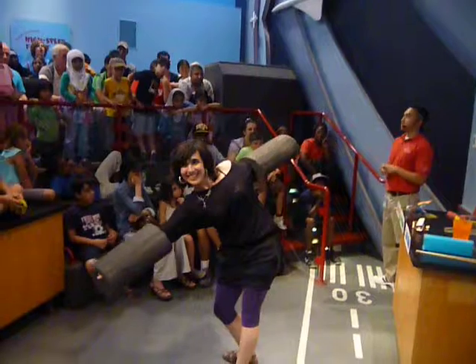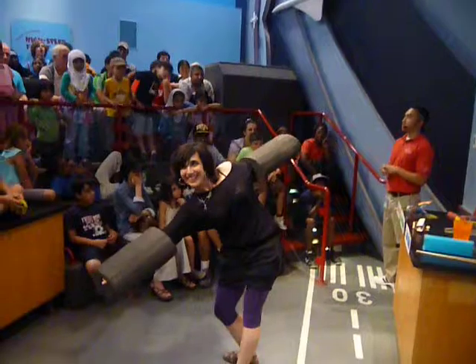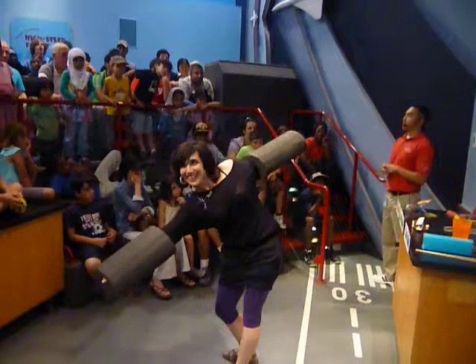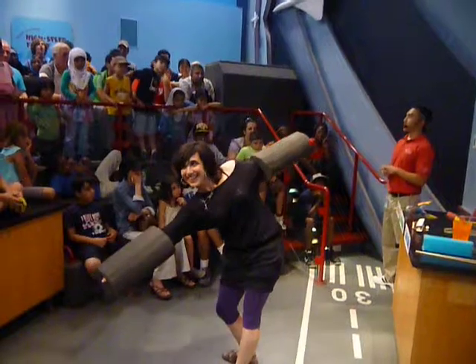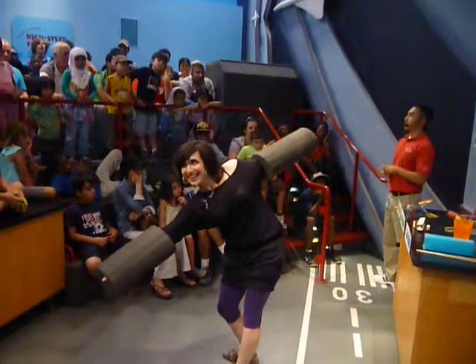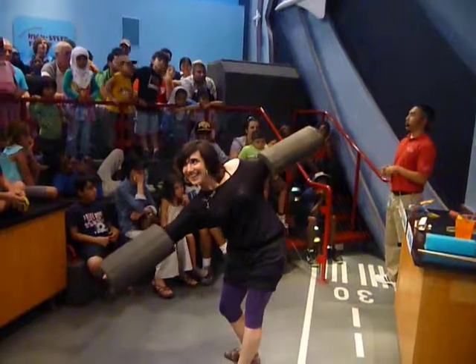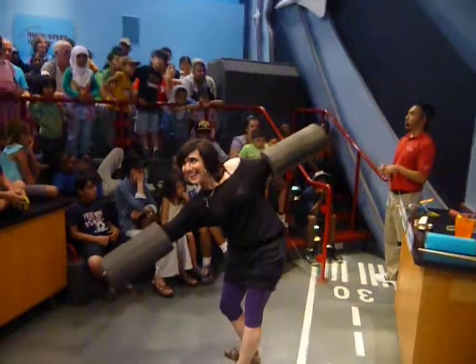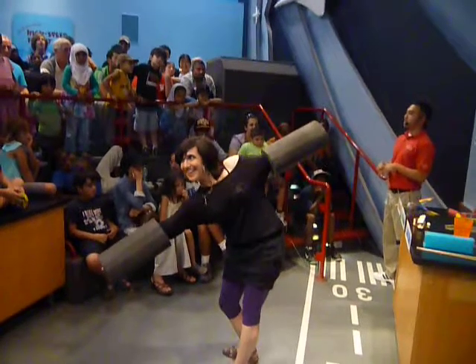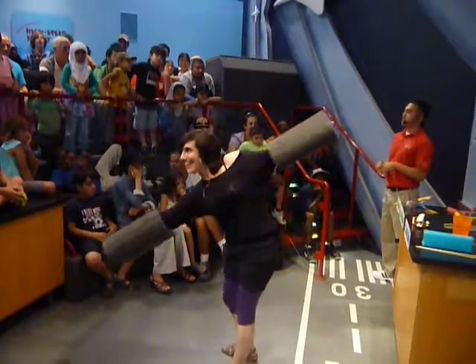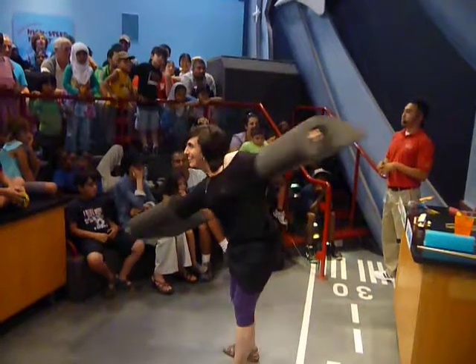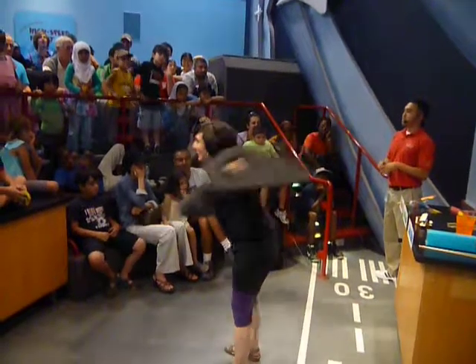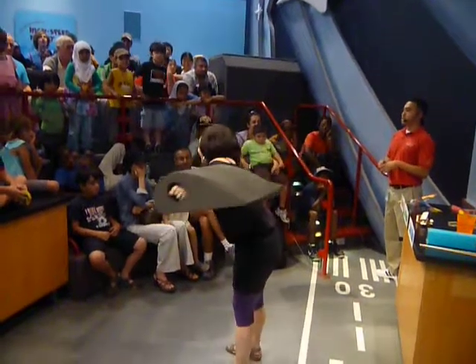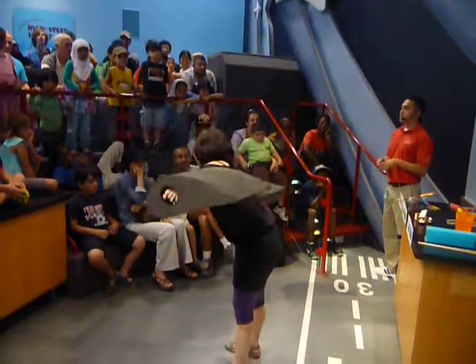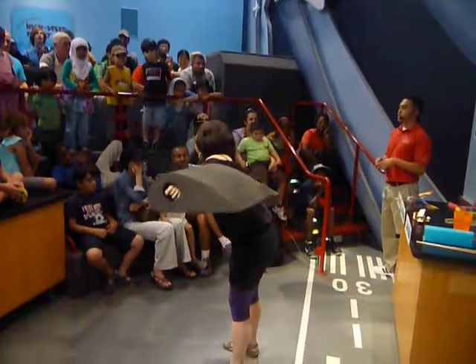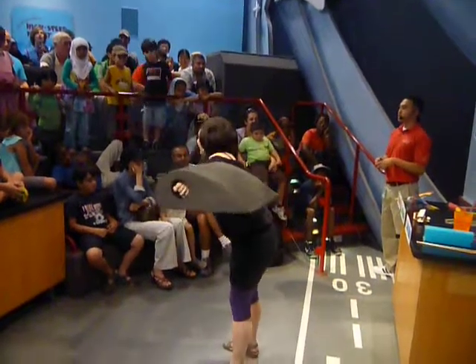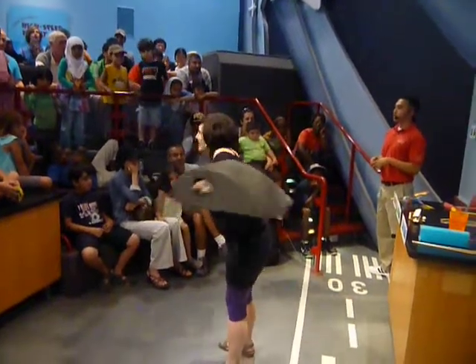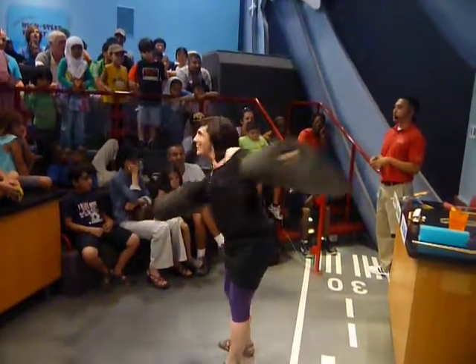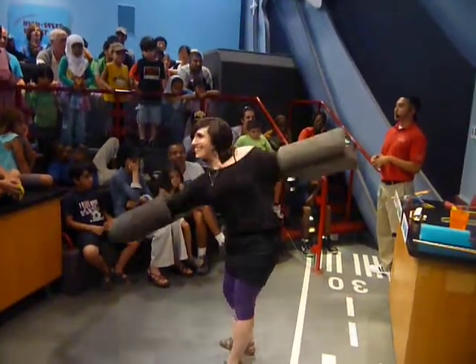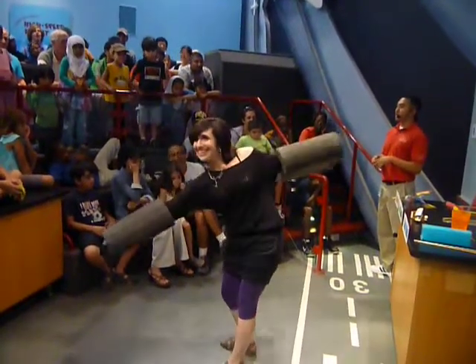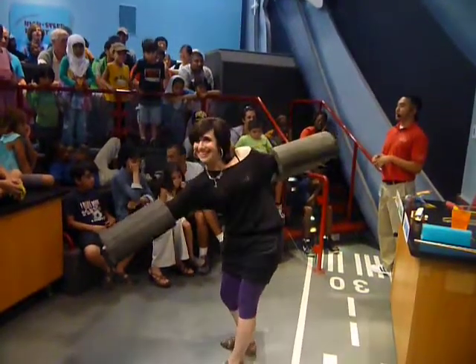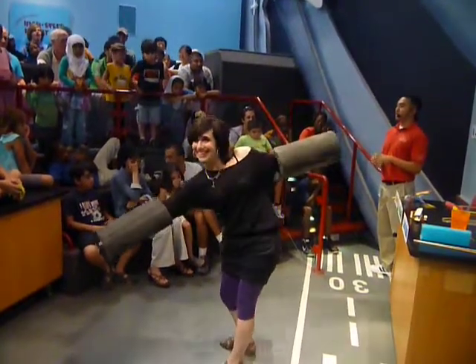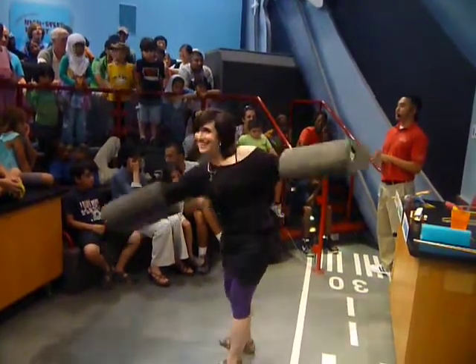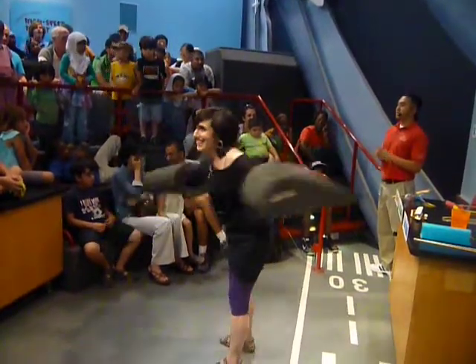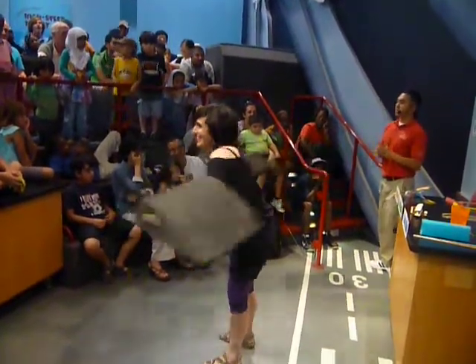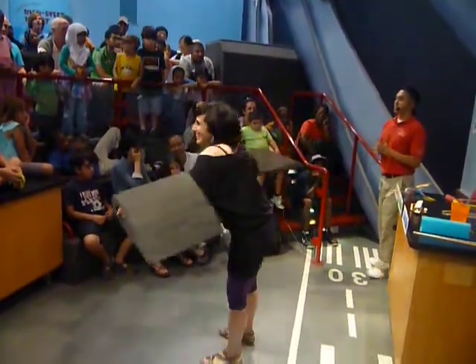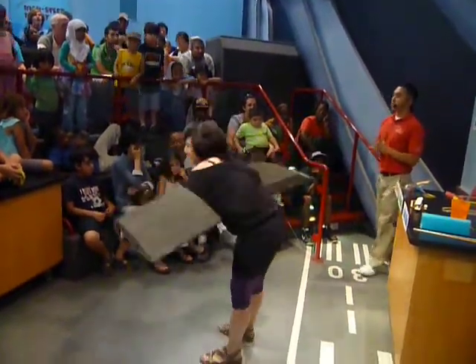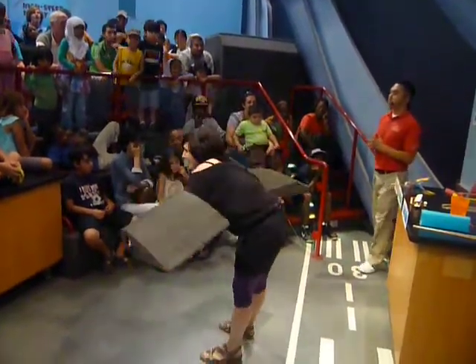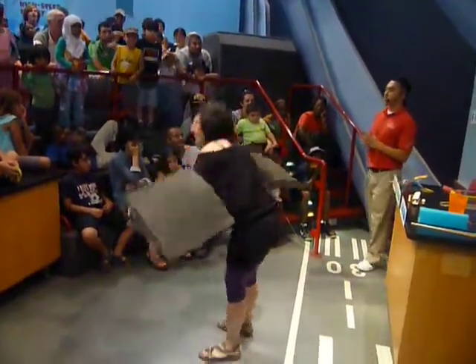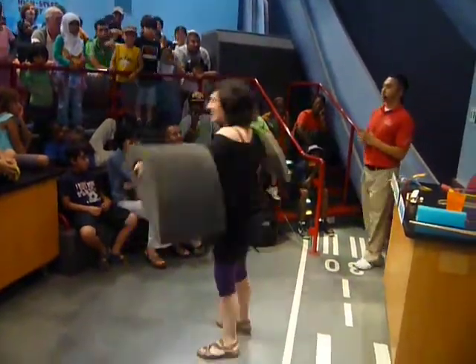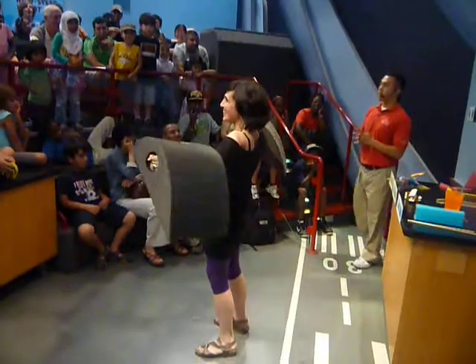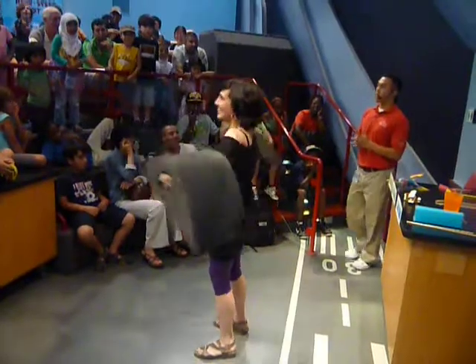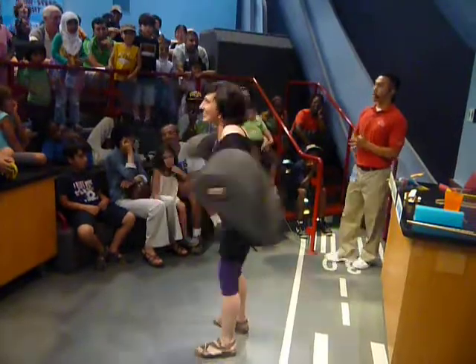Perfect. Roll. Pitch. Yaw. Pitch roll. Yaw.